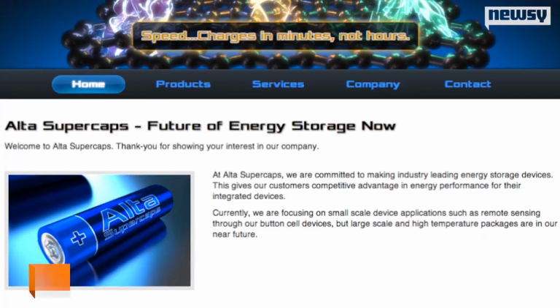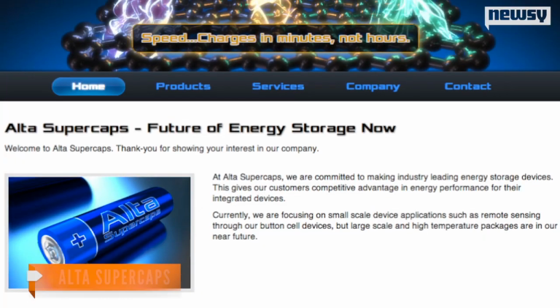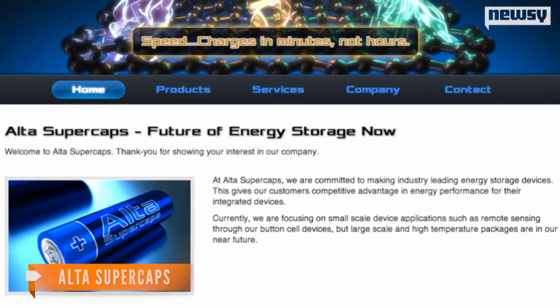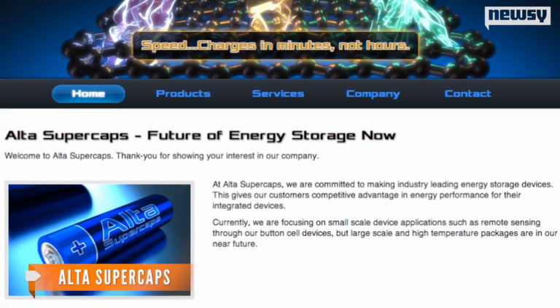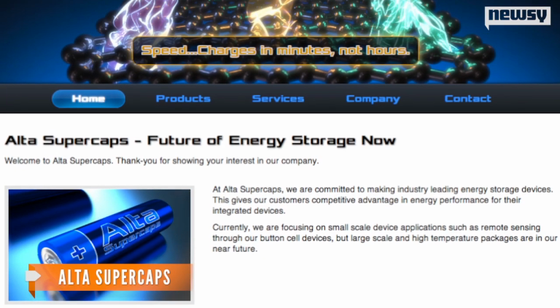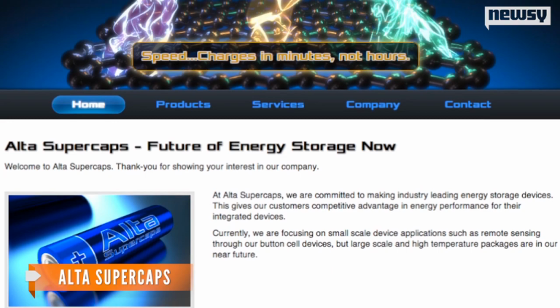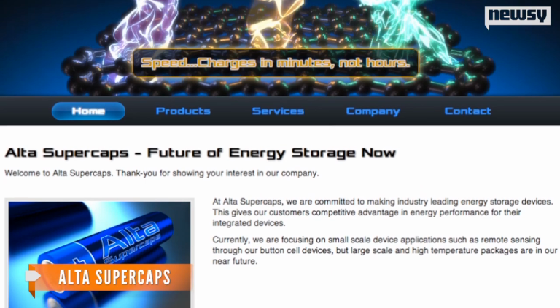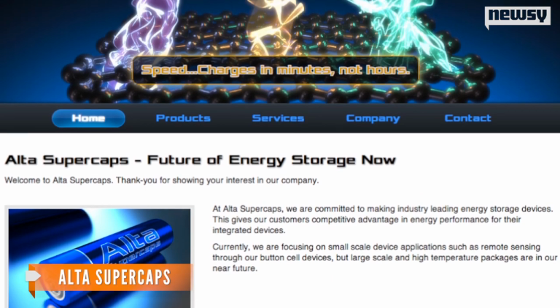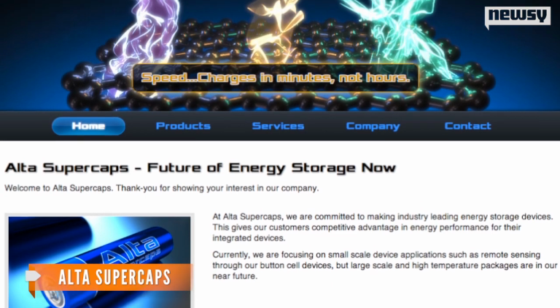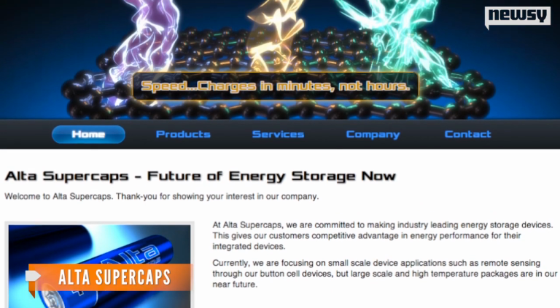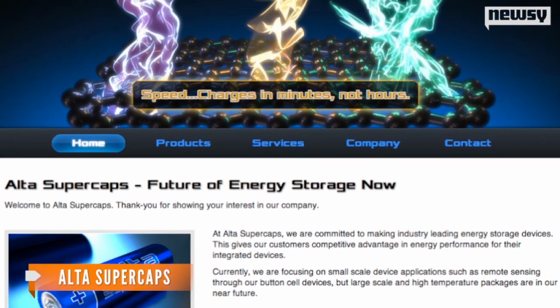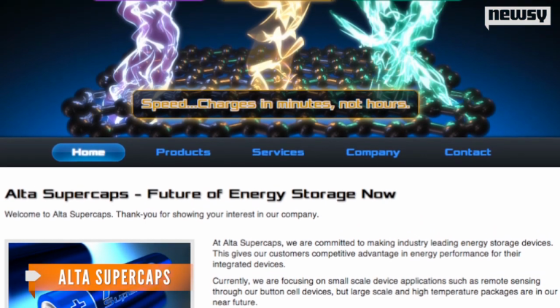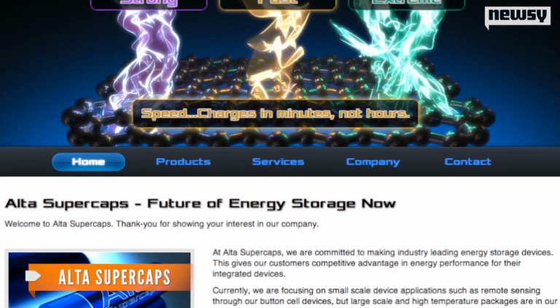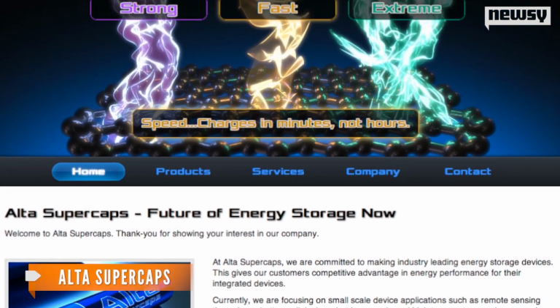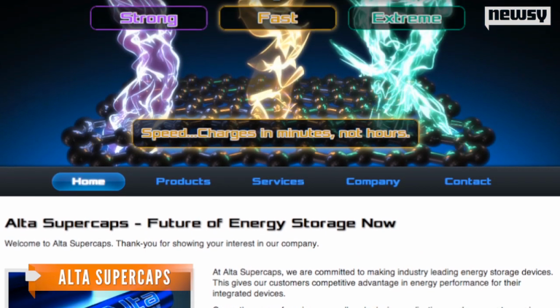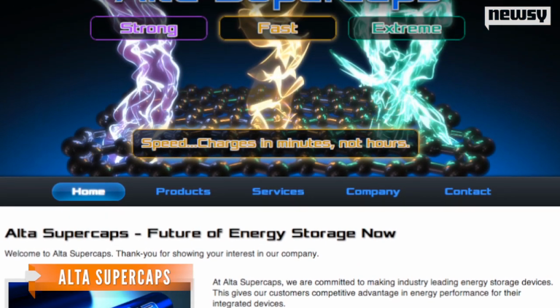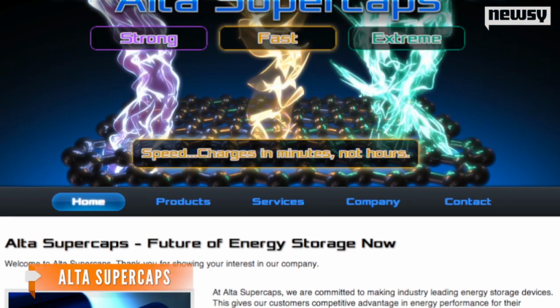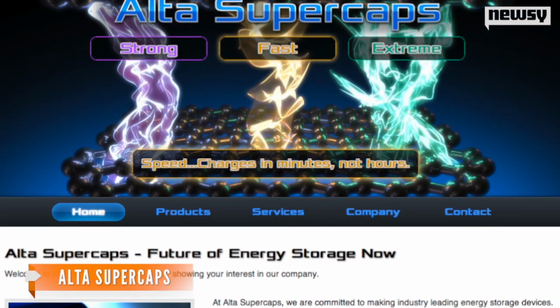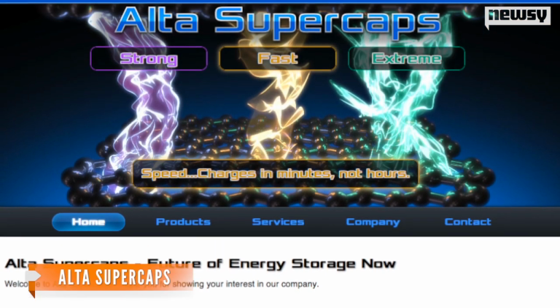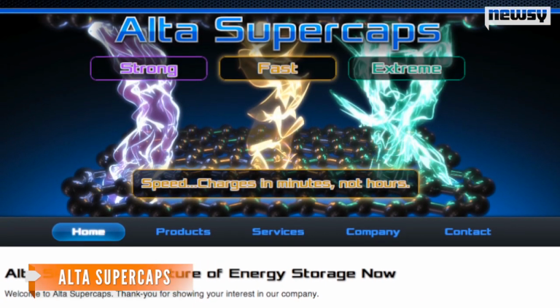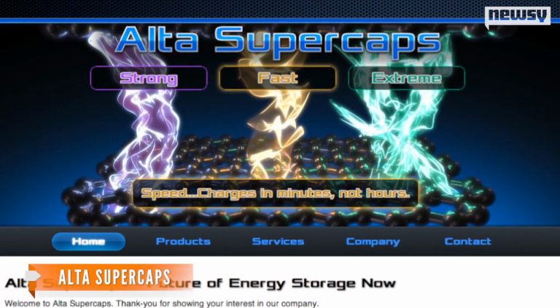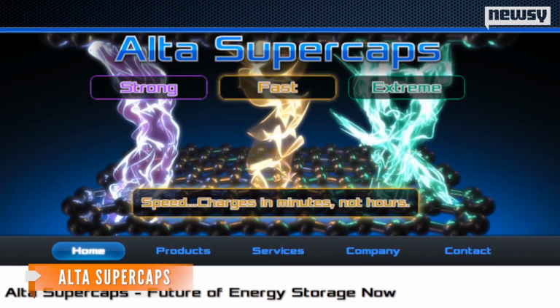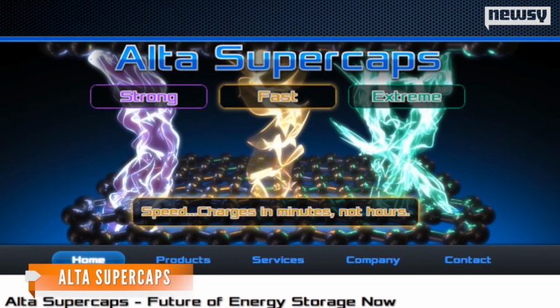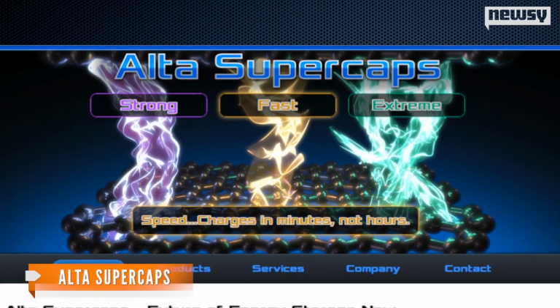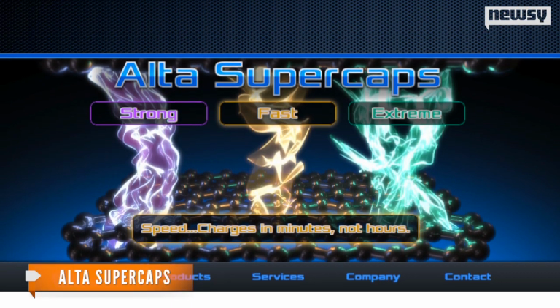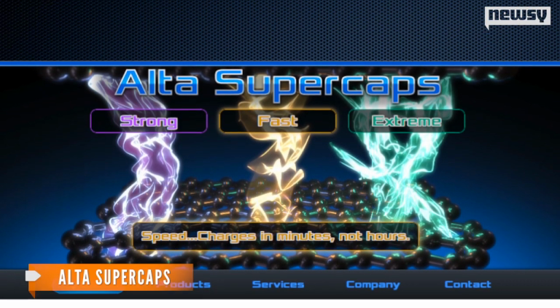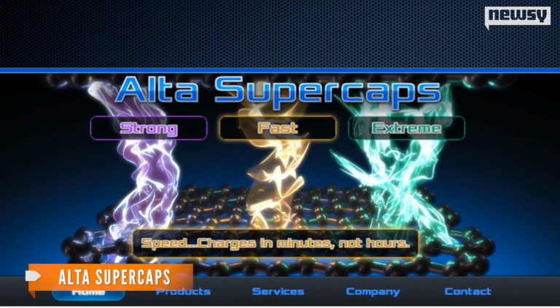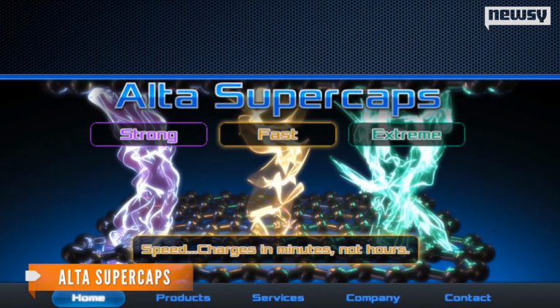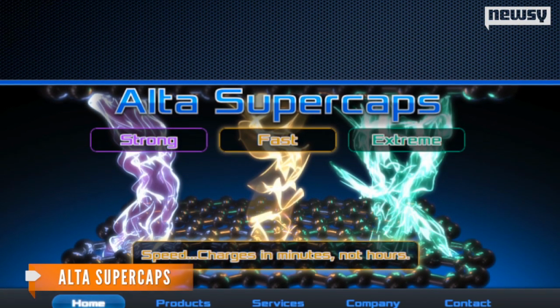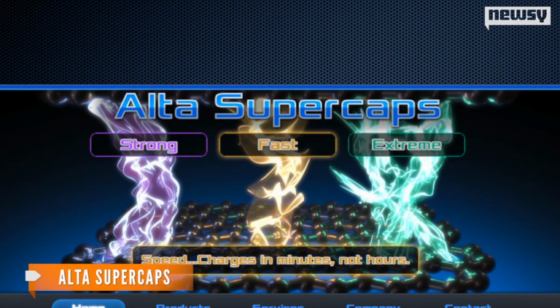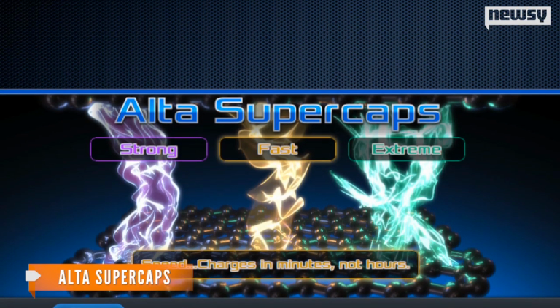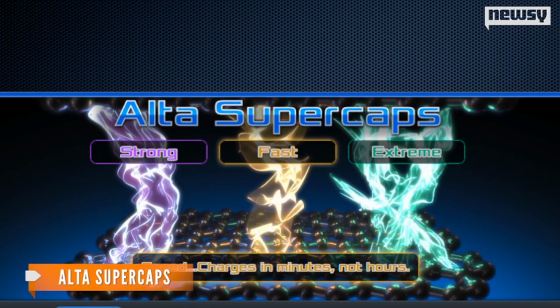Supercaps are sort of high-energy batteries. Start-up company Alta Supercaps promotes them as strong, fast, and extreme.